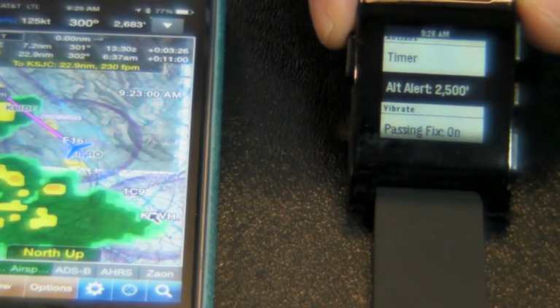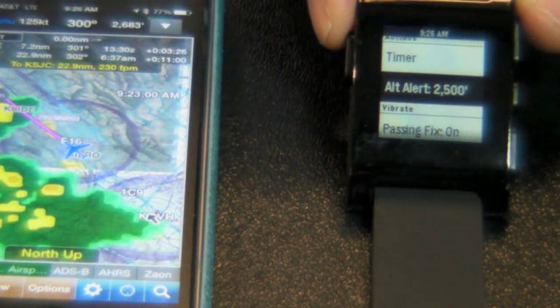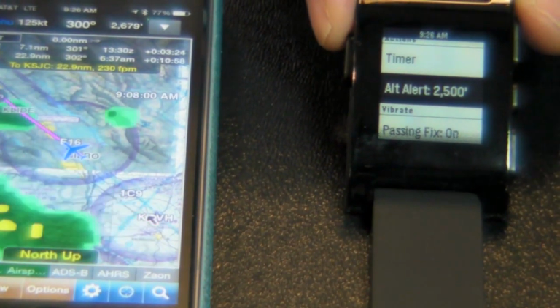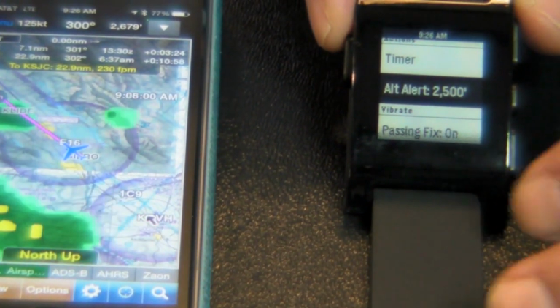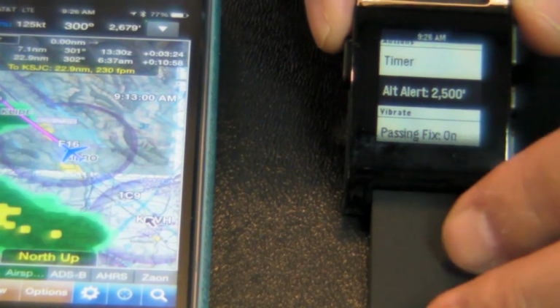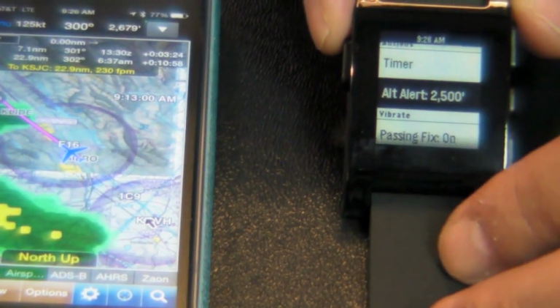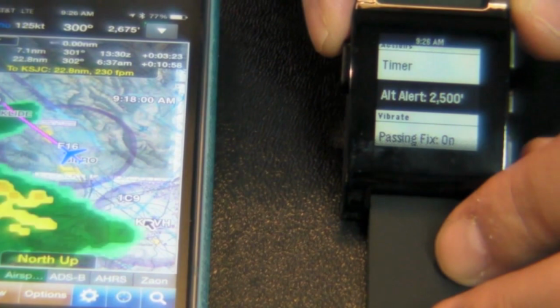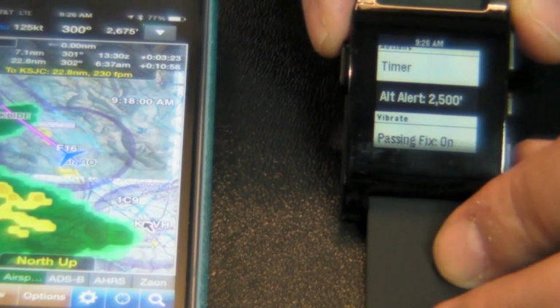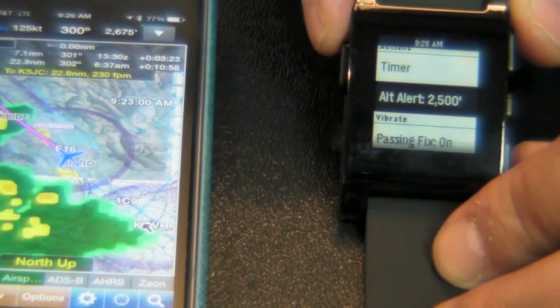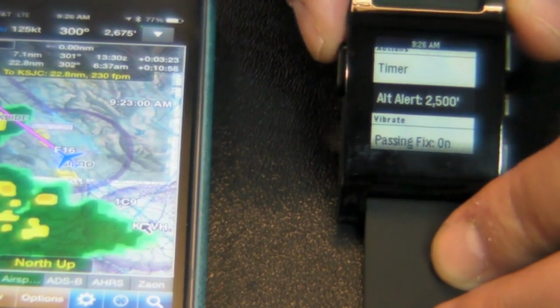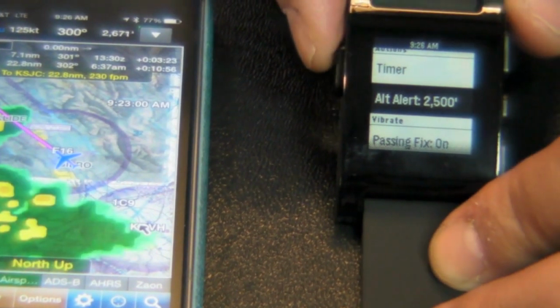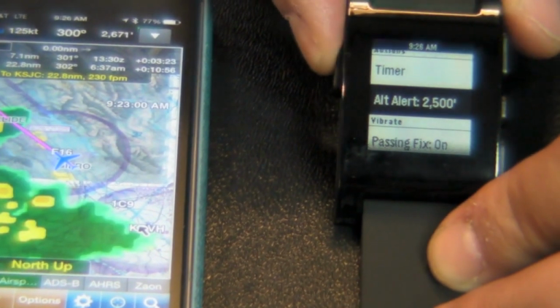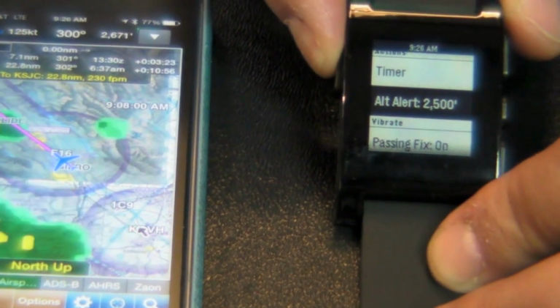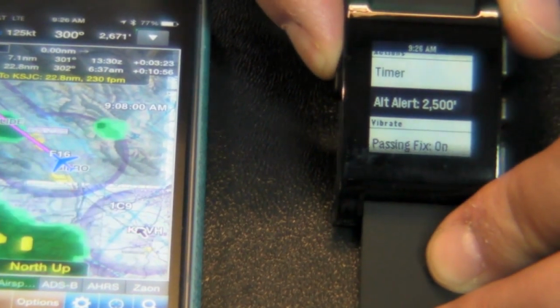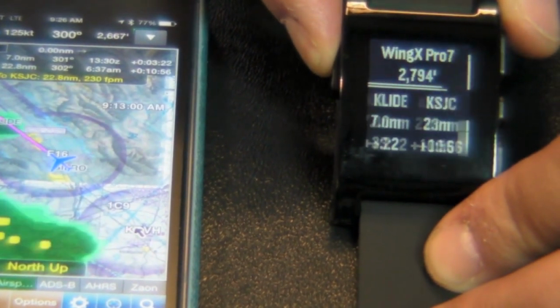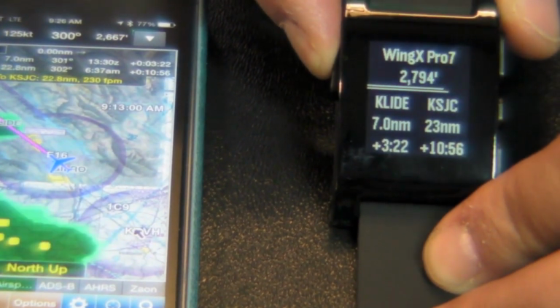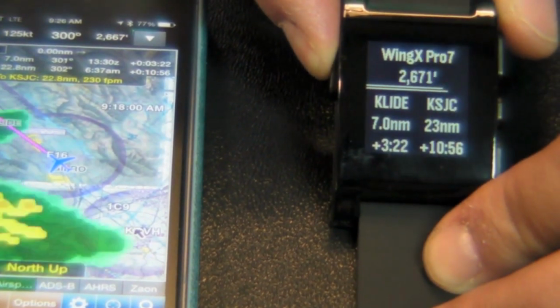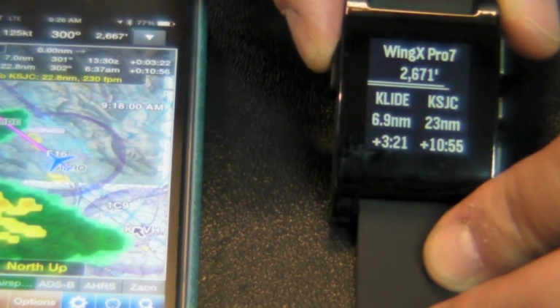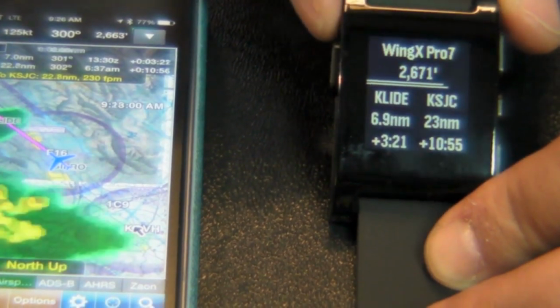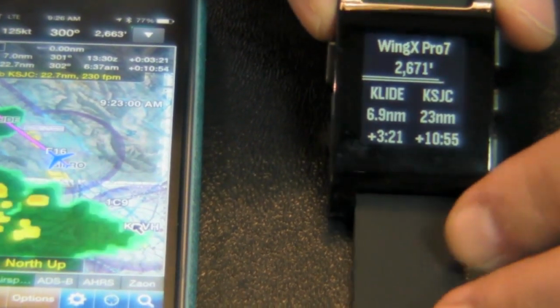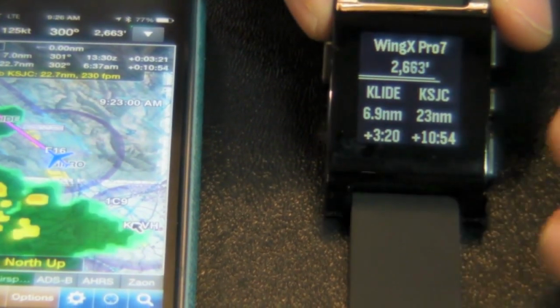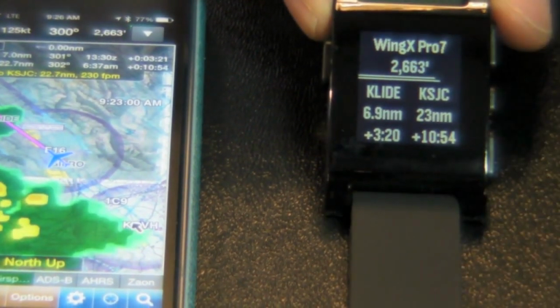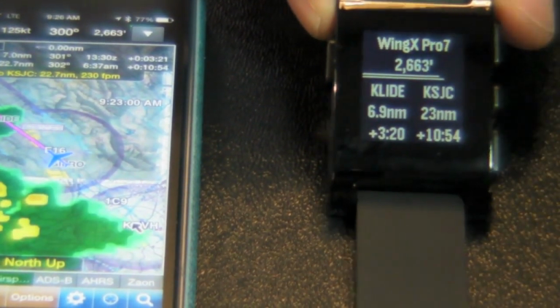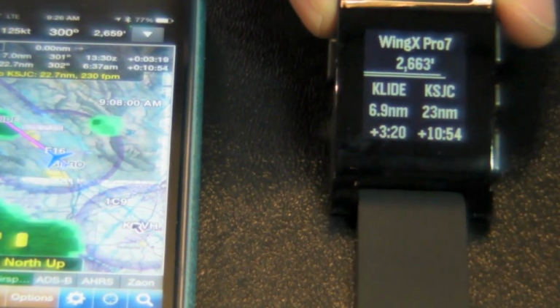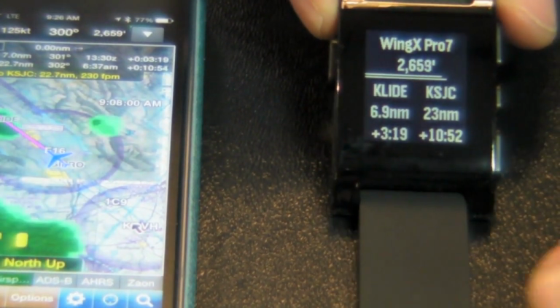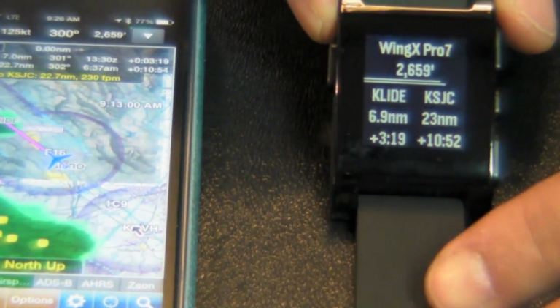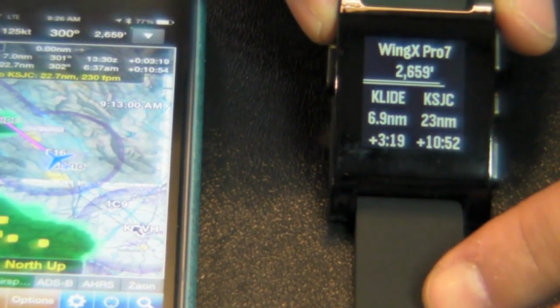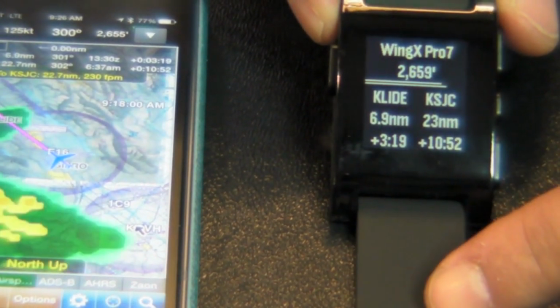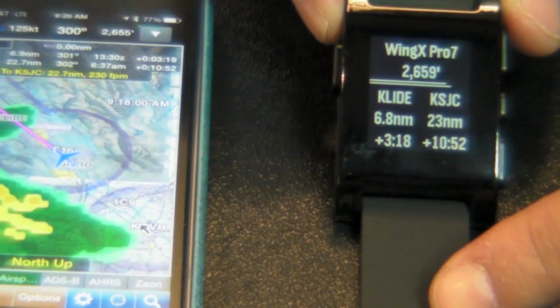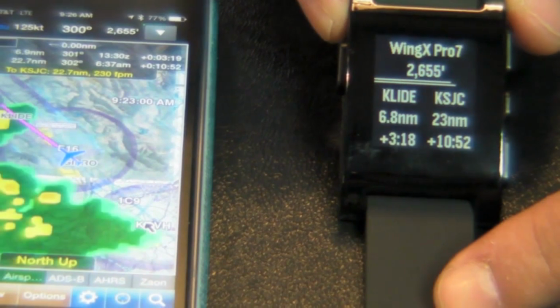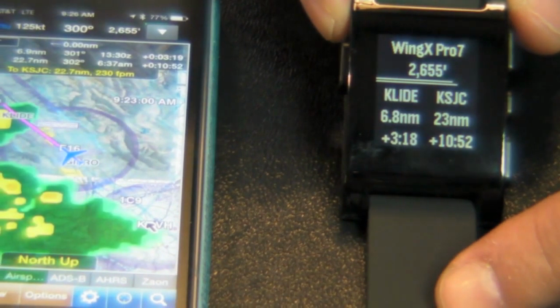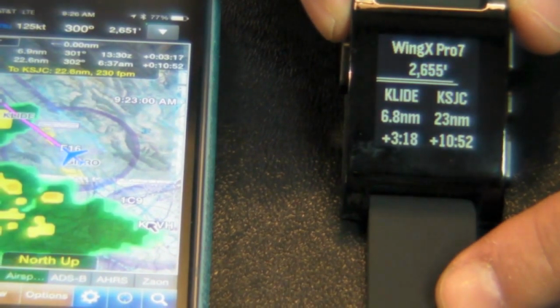In addition, if you're 1,000 feet above your destination airport, Wing X Pro 7 on Pebble will vibrate five times to remind you to run your pre-flight checklist.